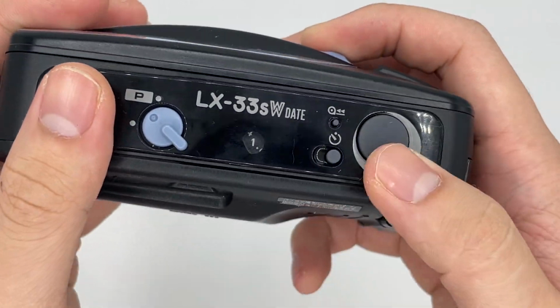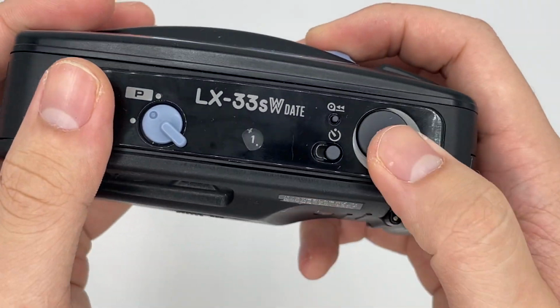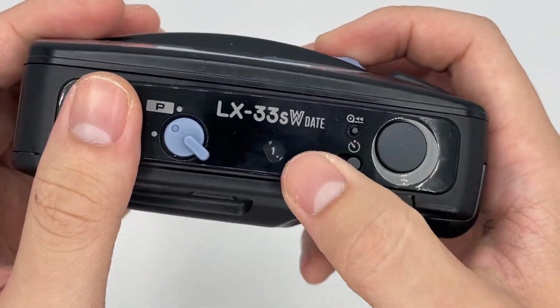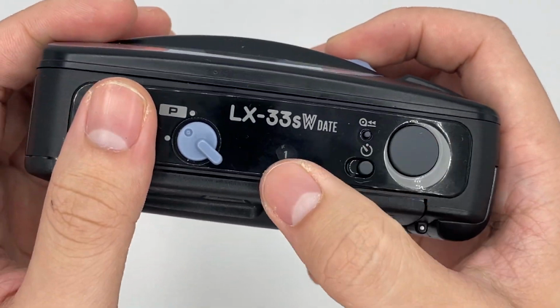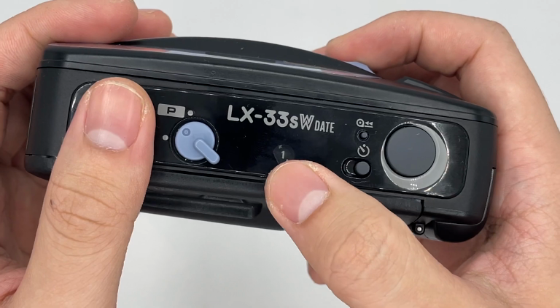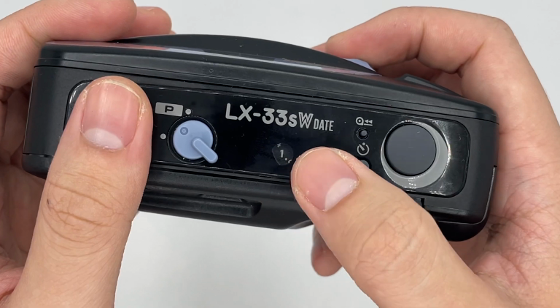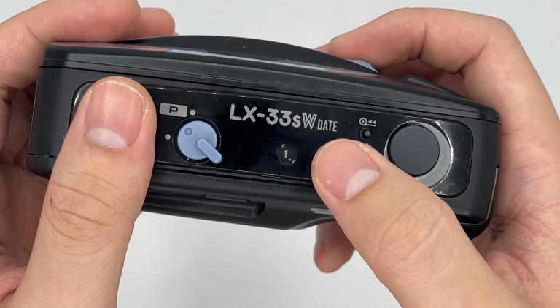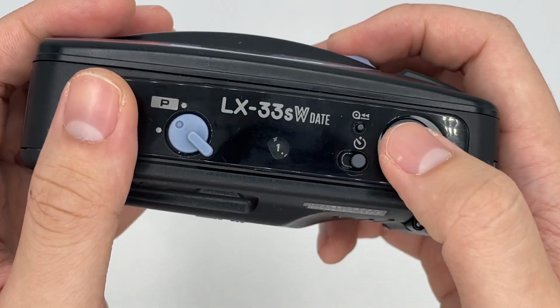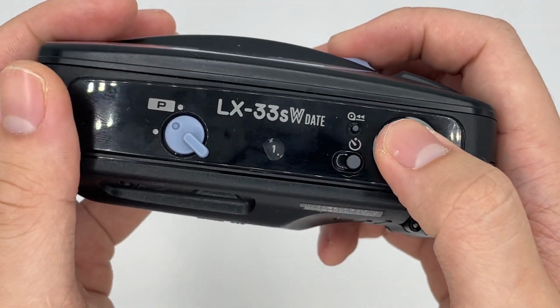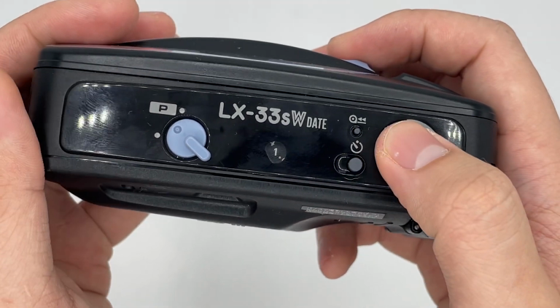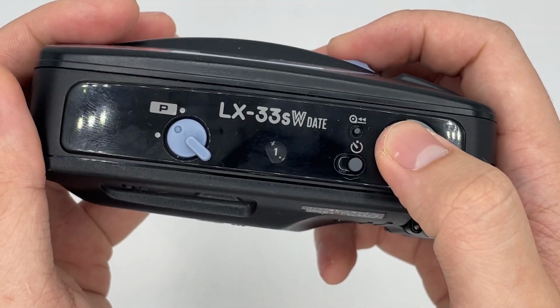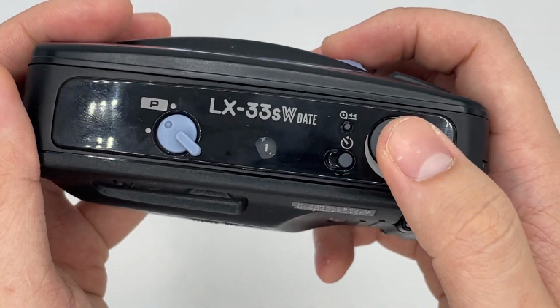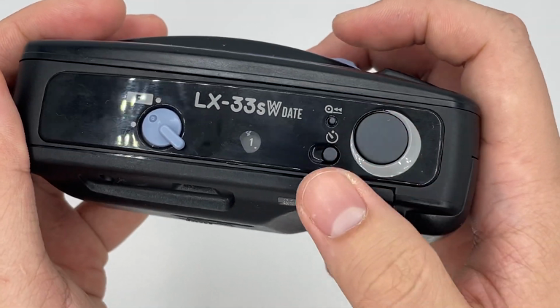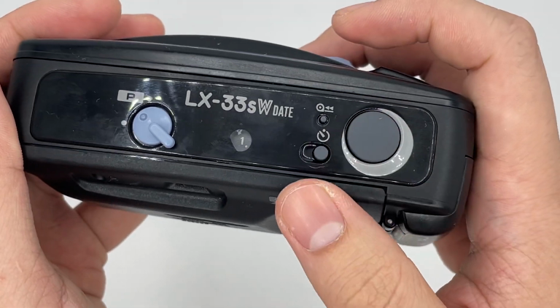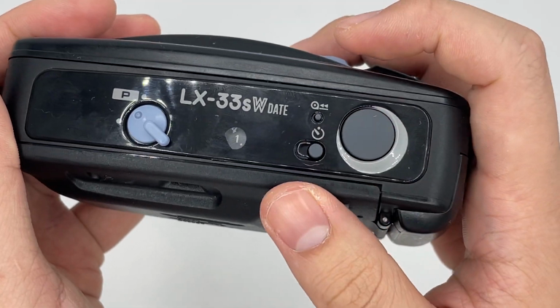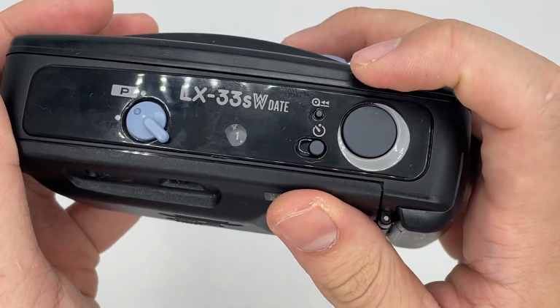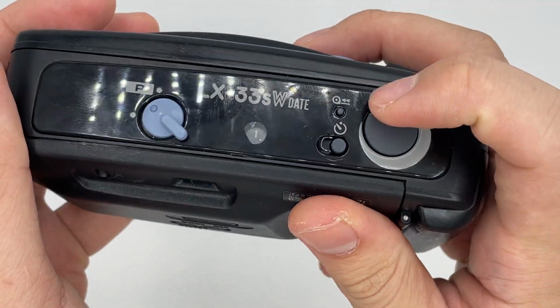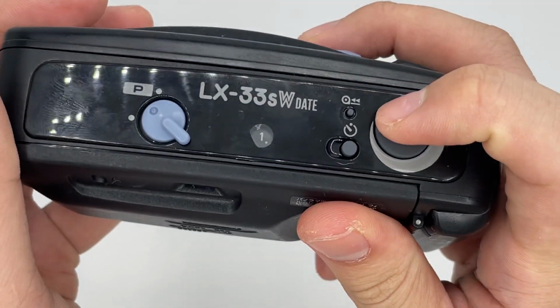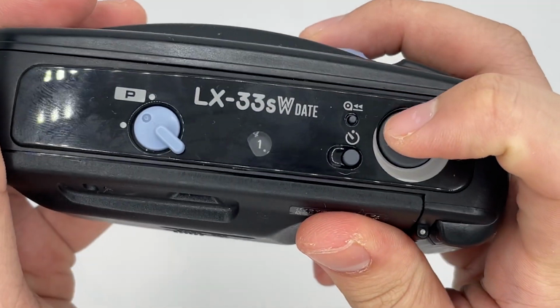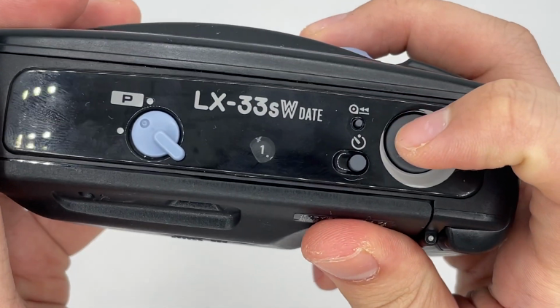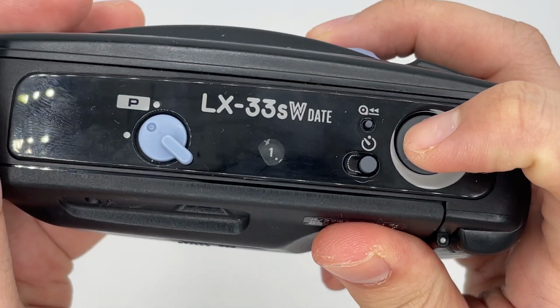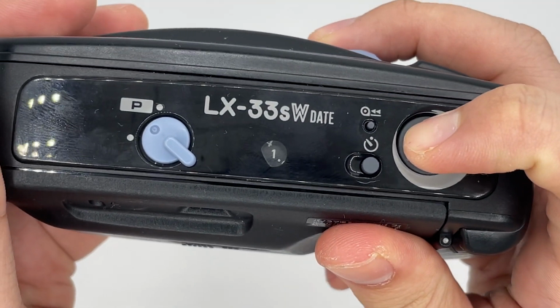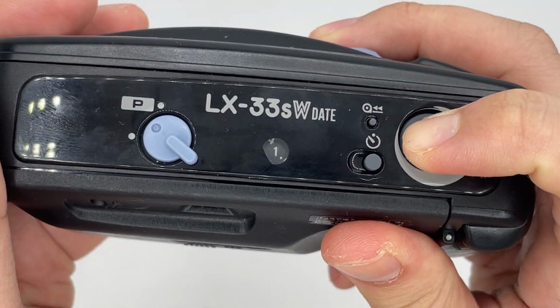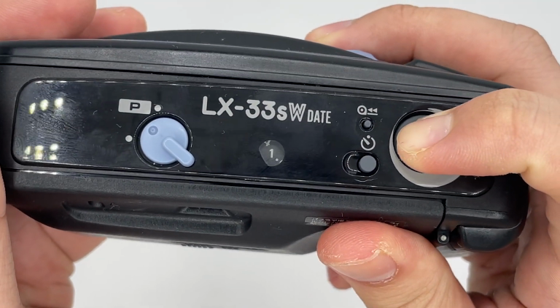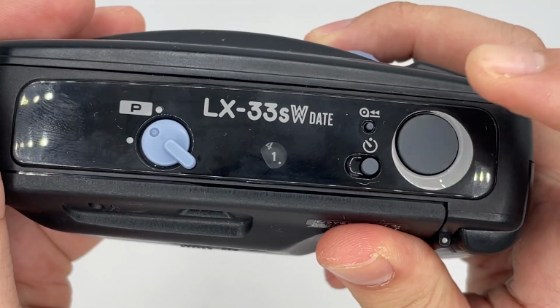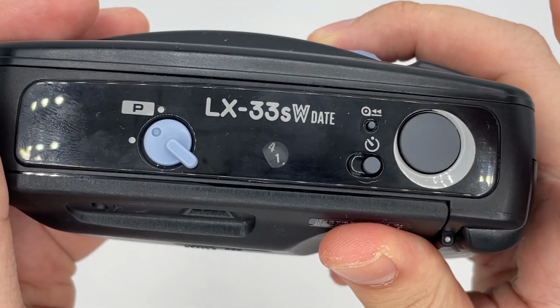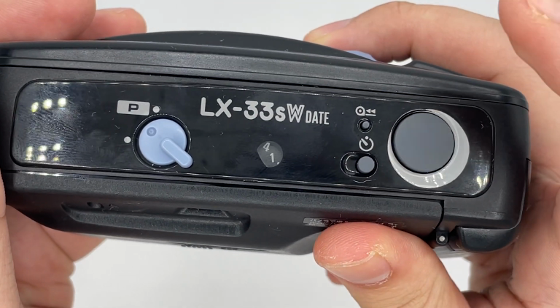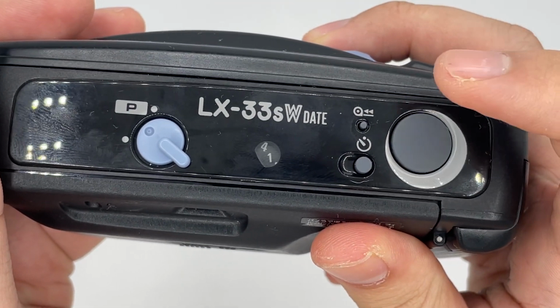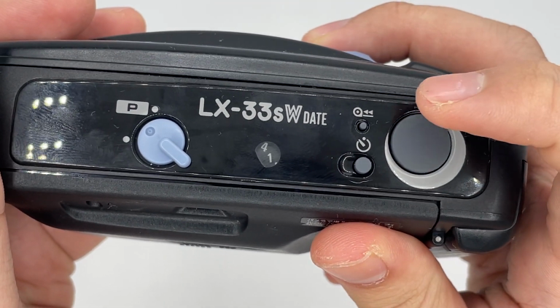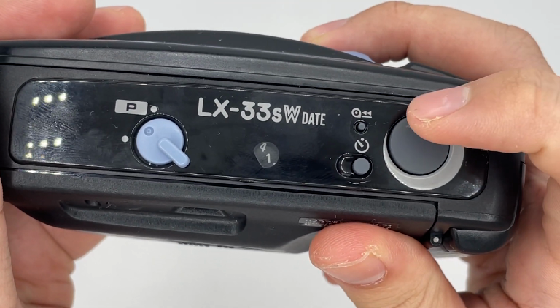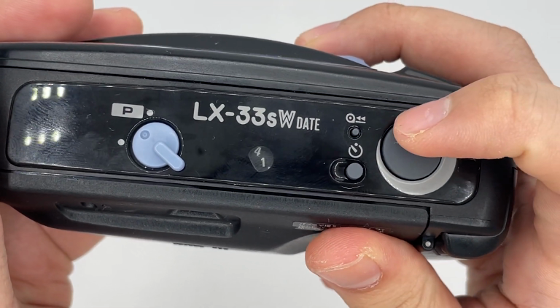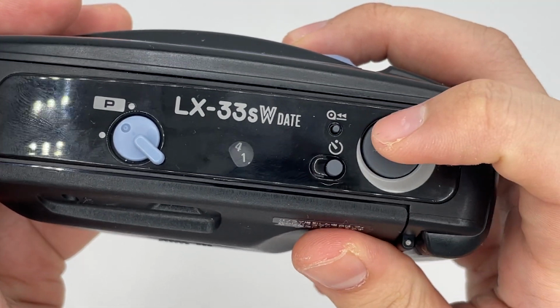You should see that the film counter goes lower if the film is installed properly. Now I can just start to show it off.